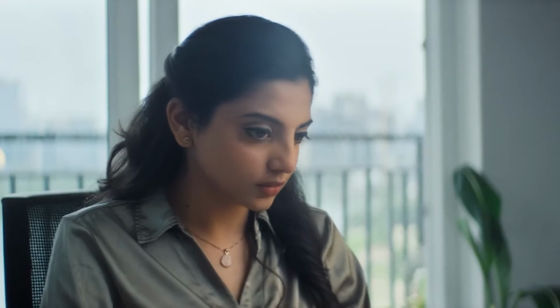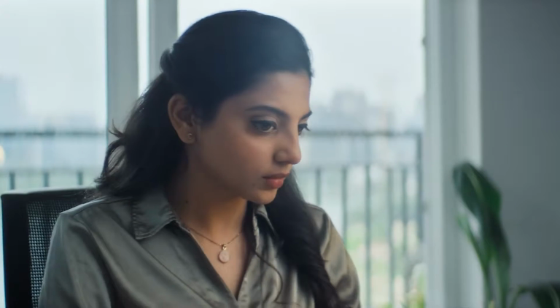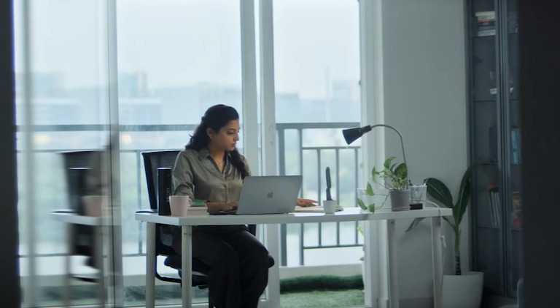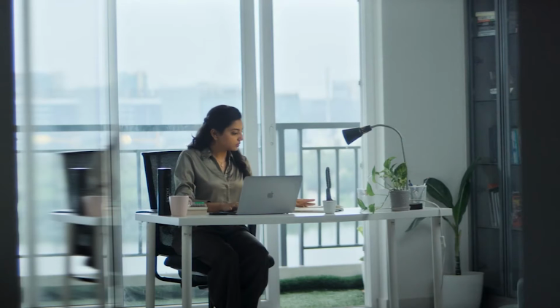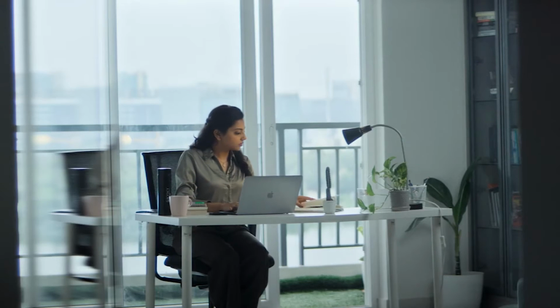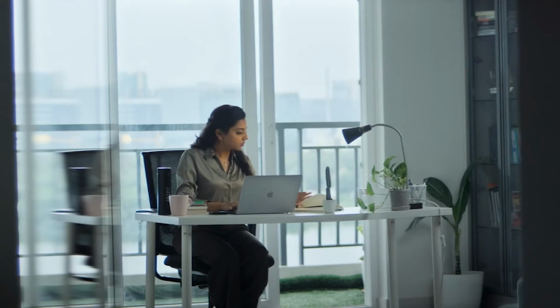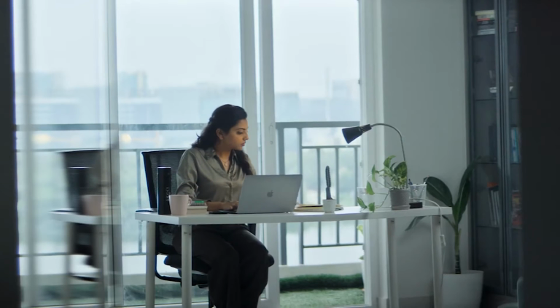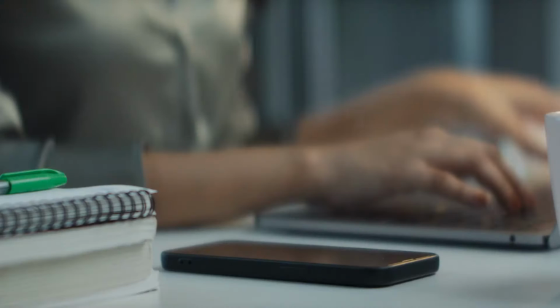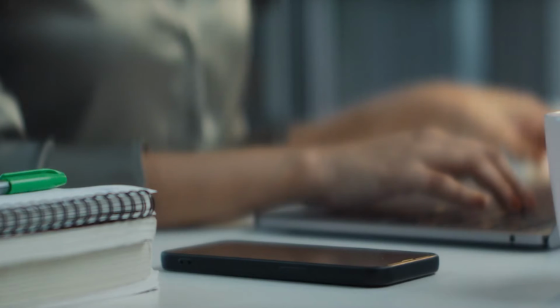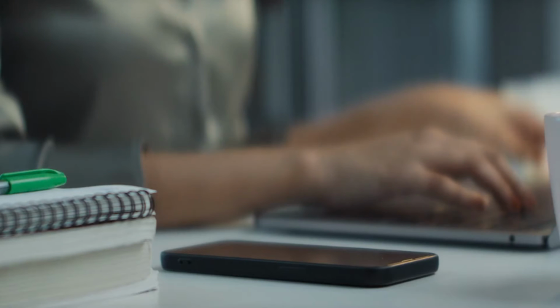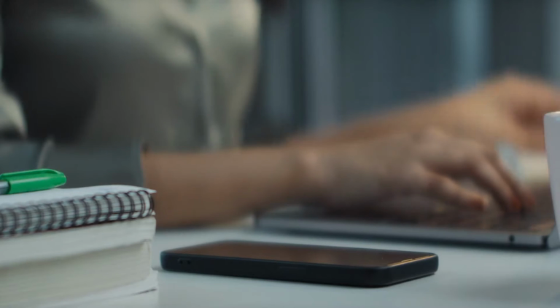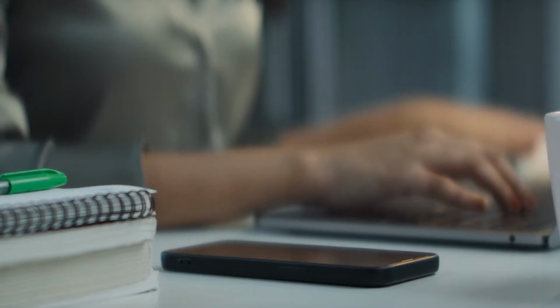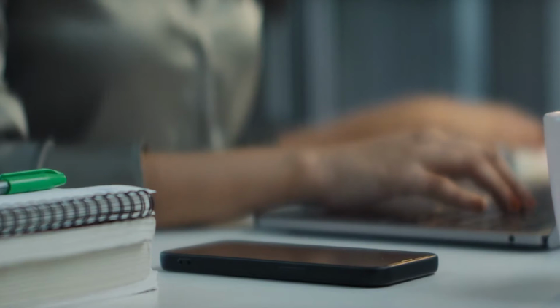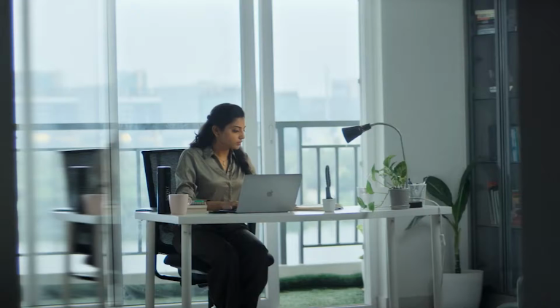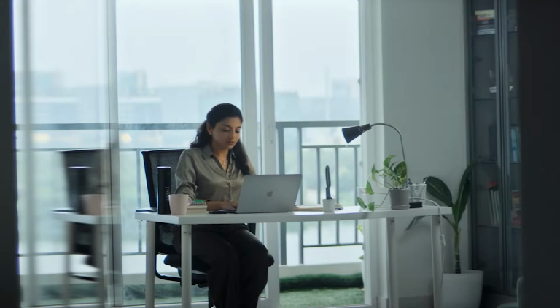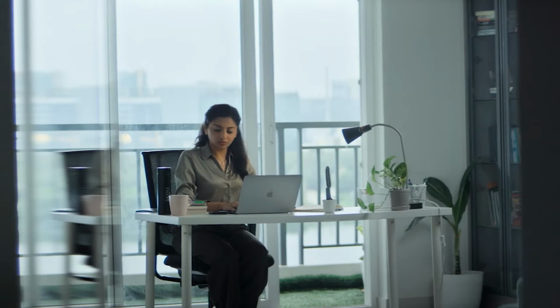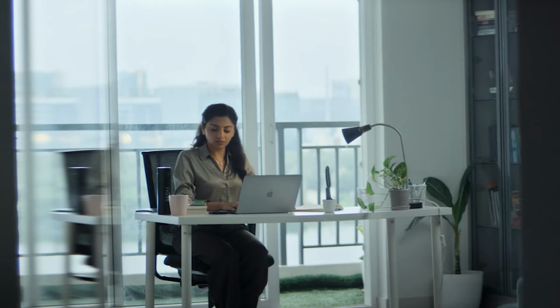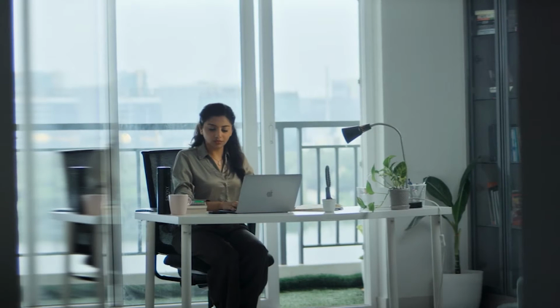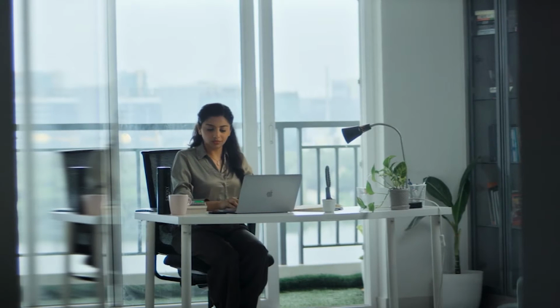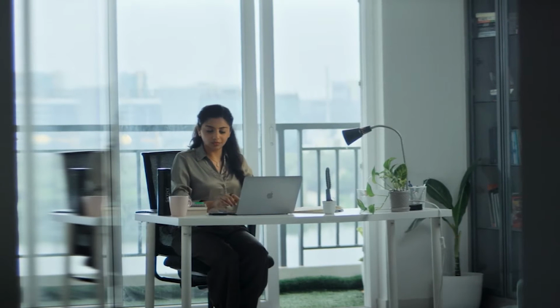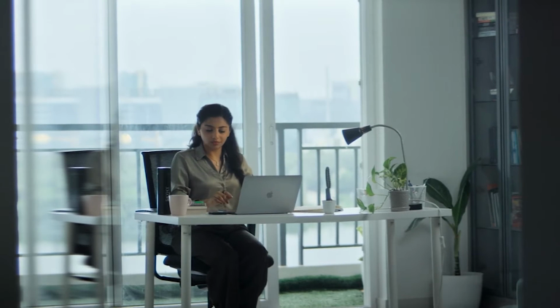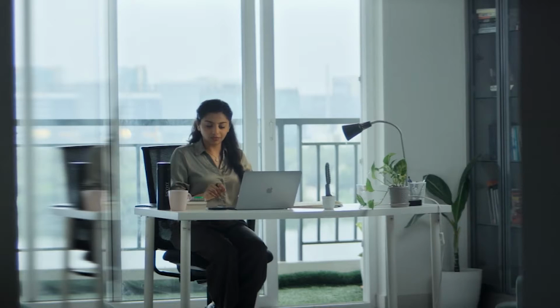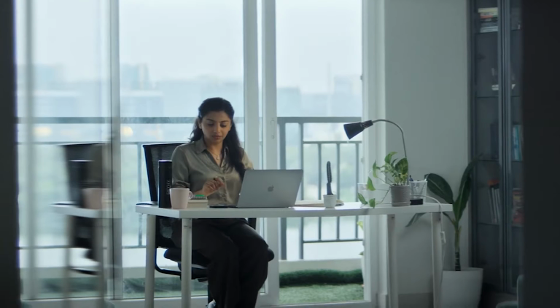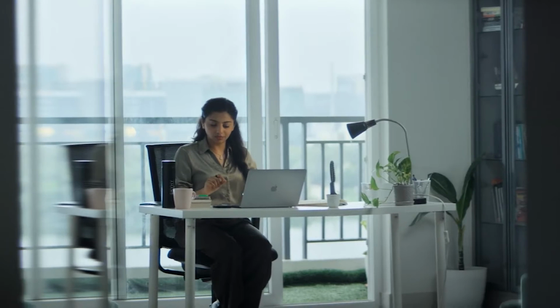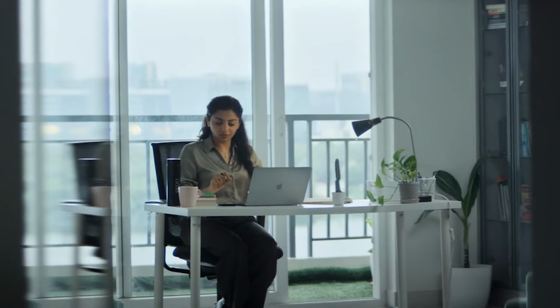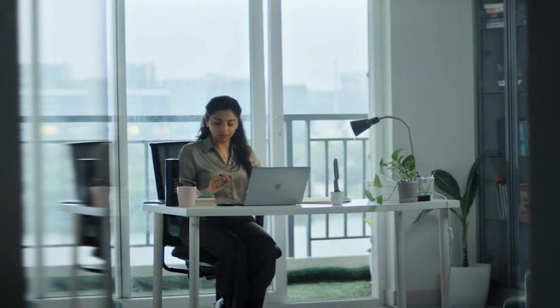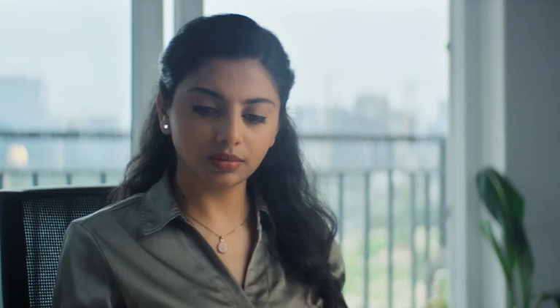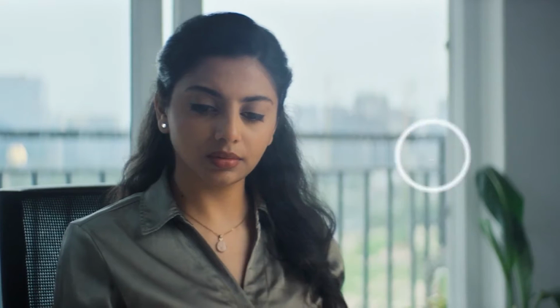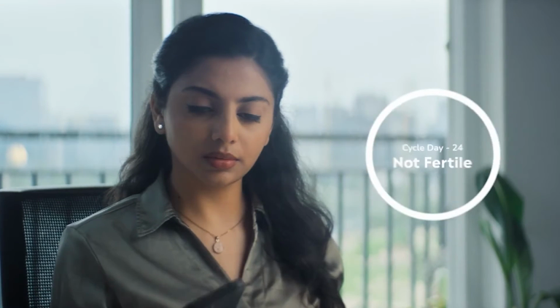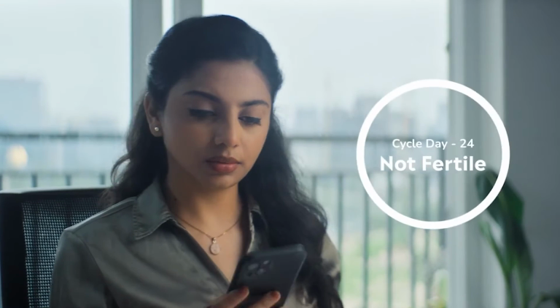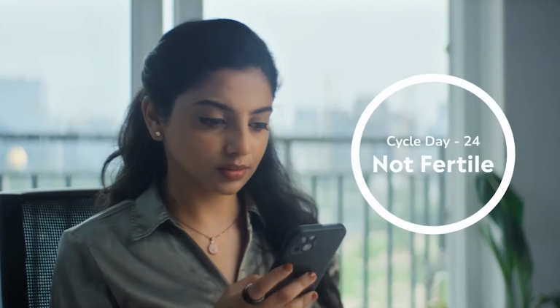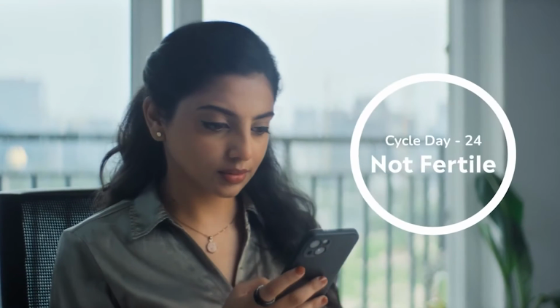By detecting minute changes in temperature through its sensors, Ring One detects menstrual cycles and helps you be prepared.